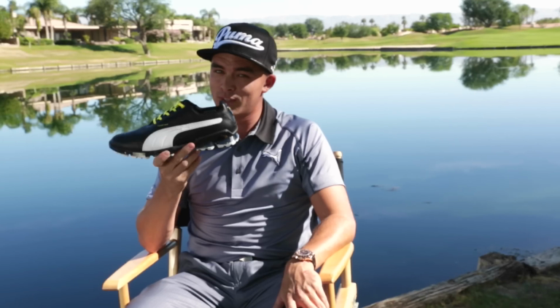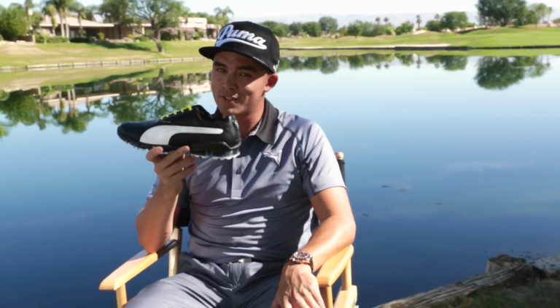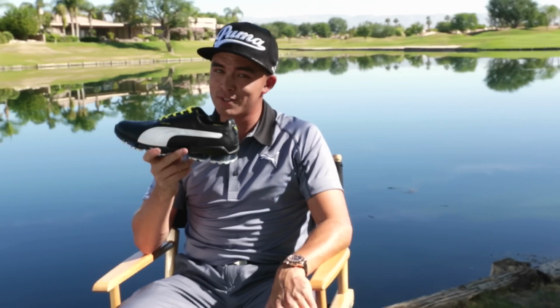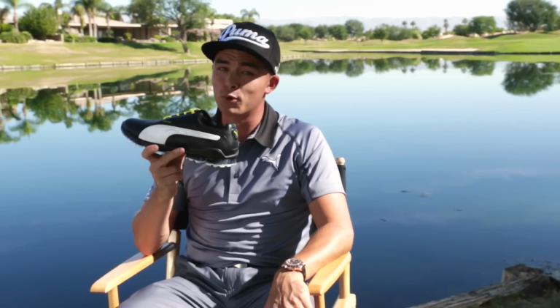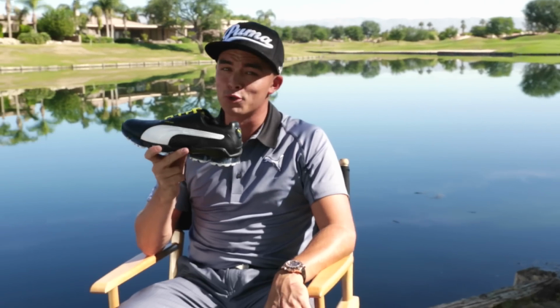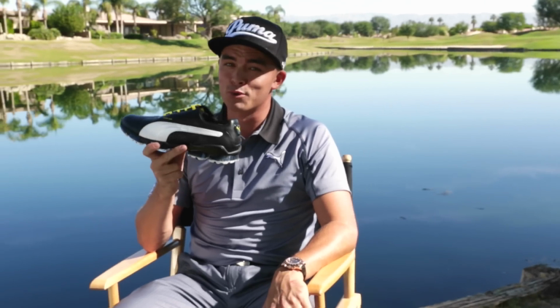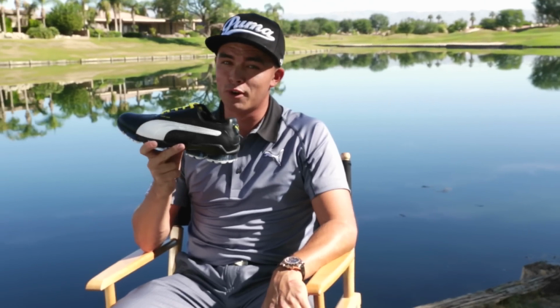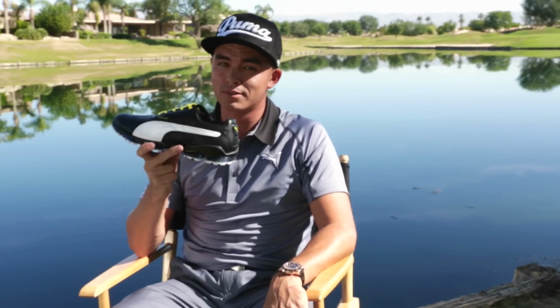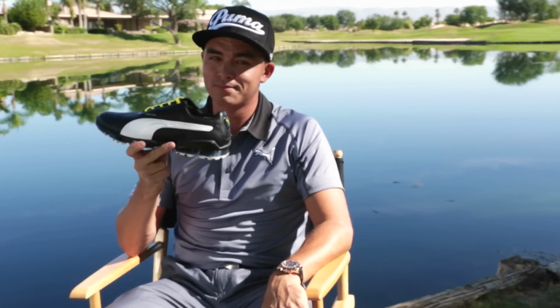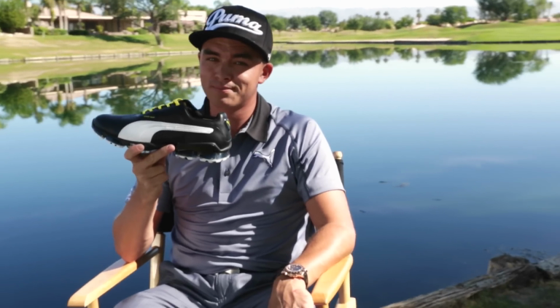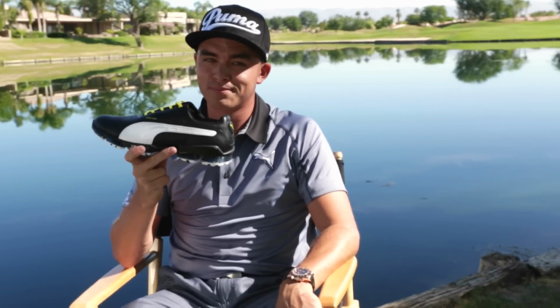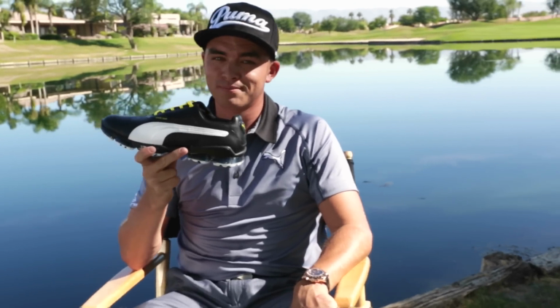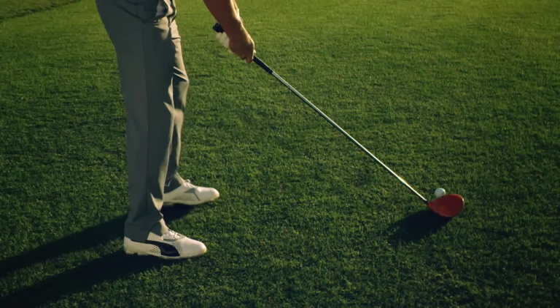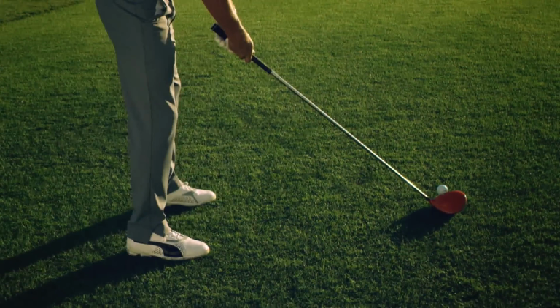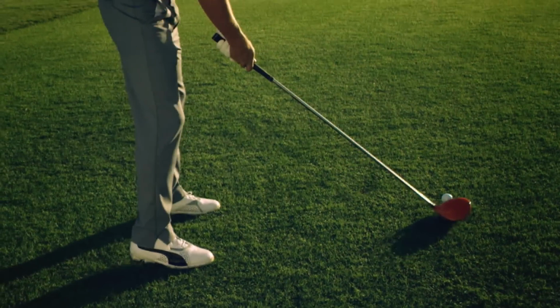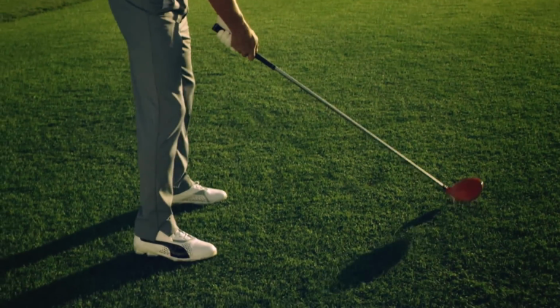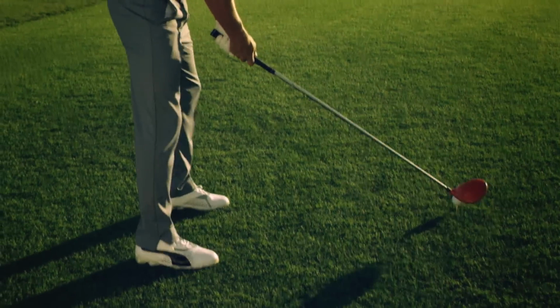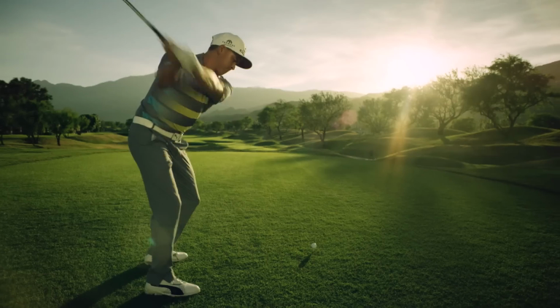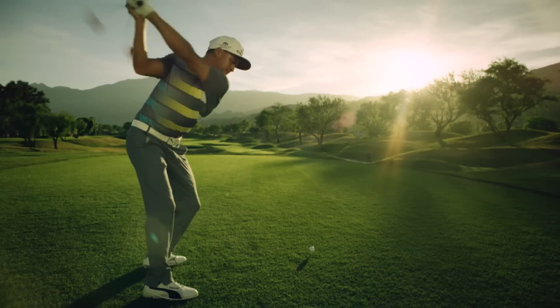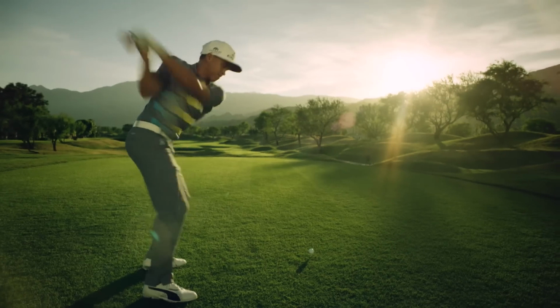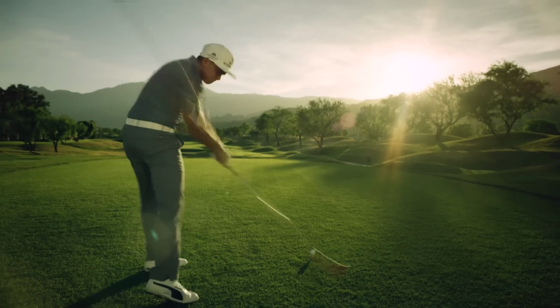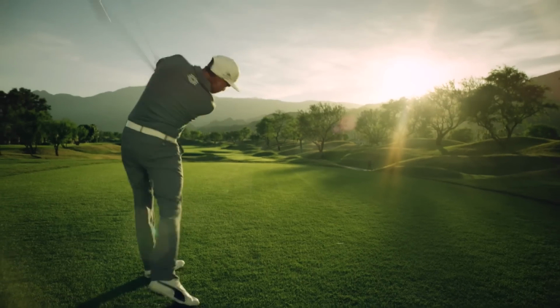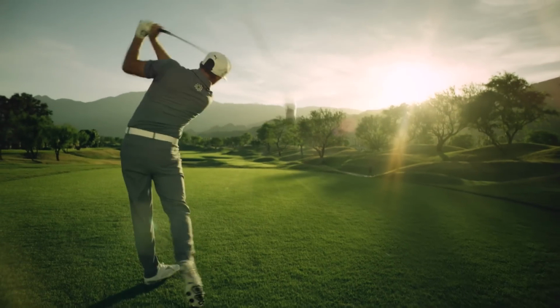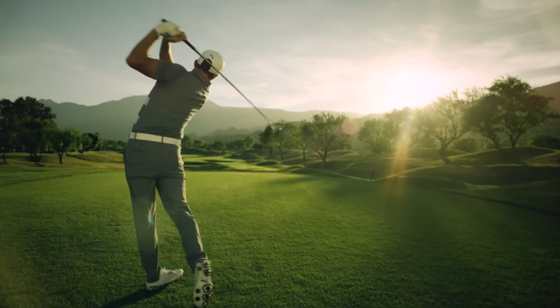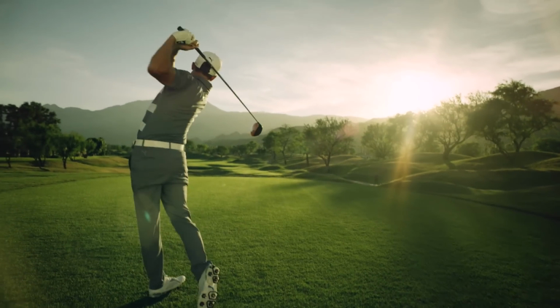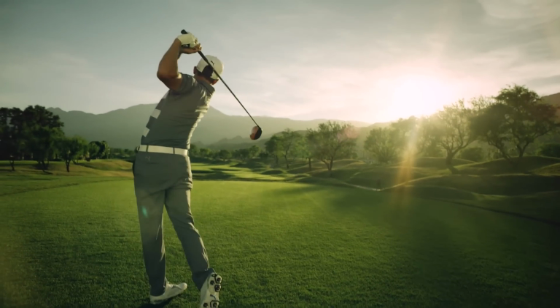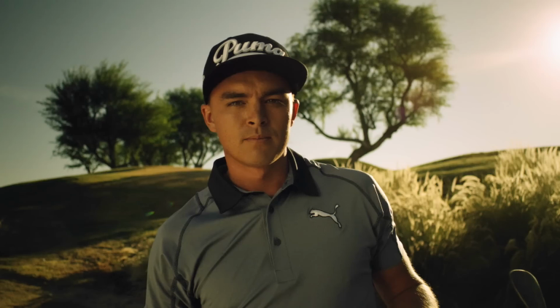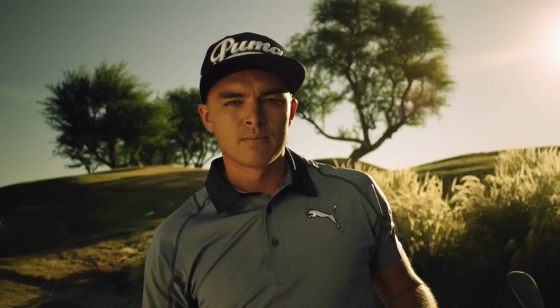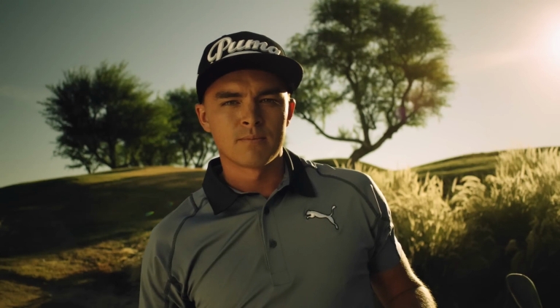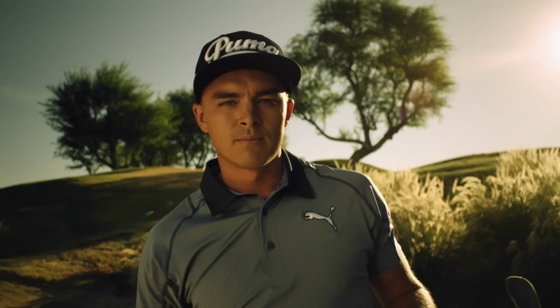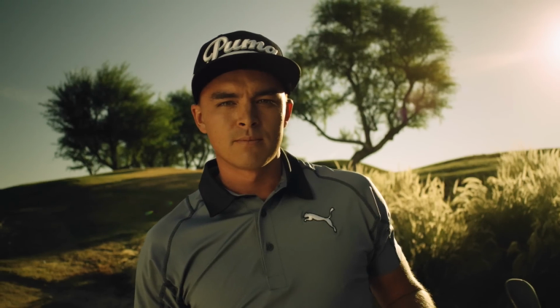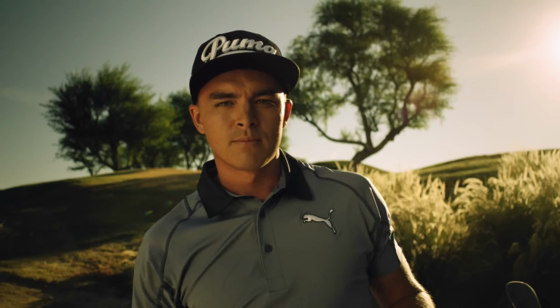This is the coolest shoe in golf. For me, being able to wear Puma allows me to kind of be myself.